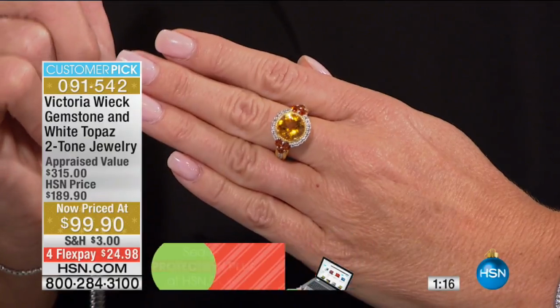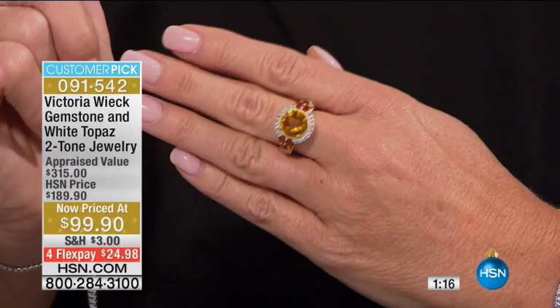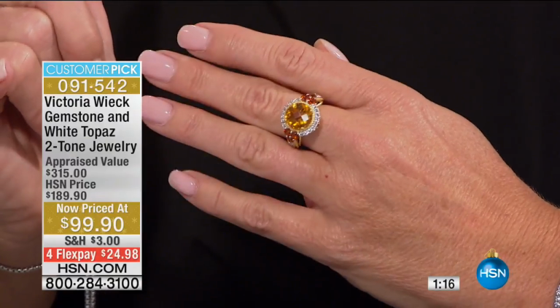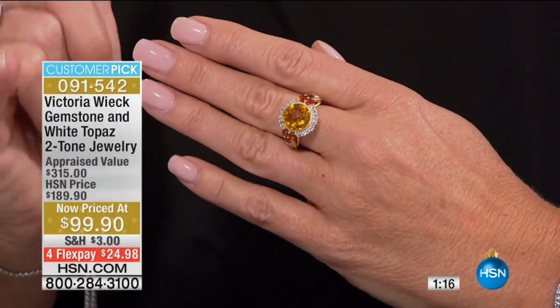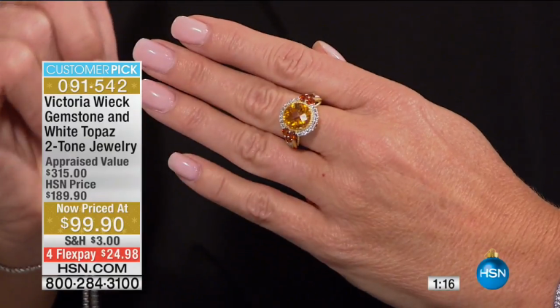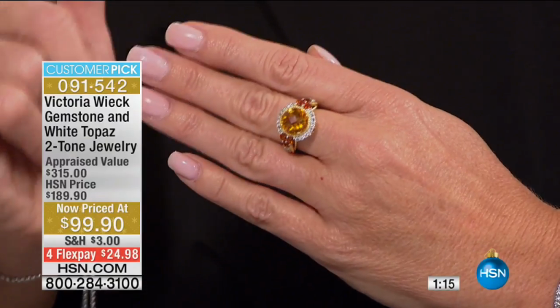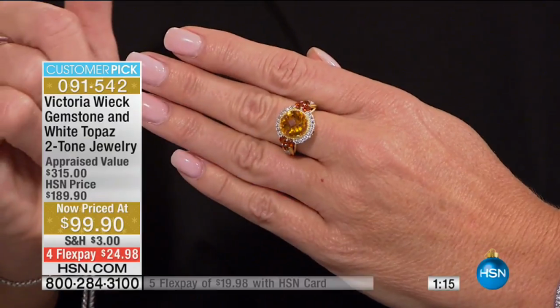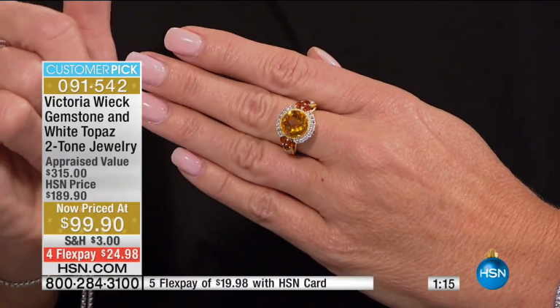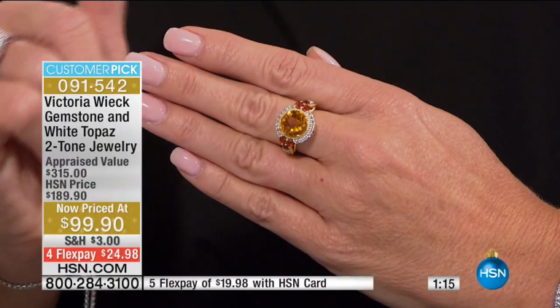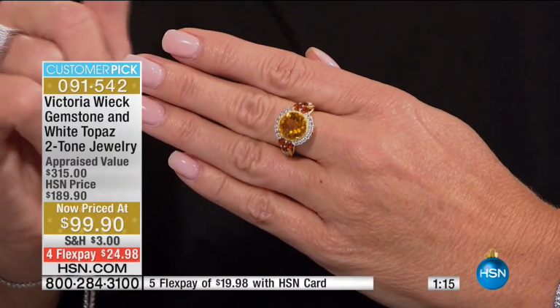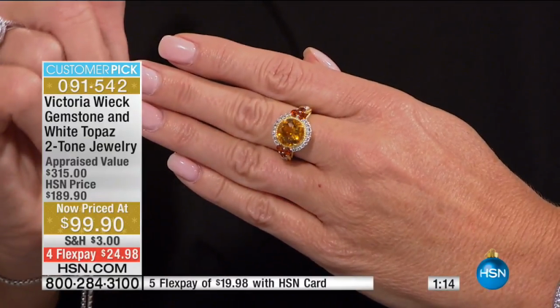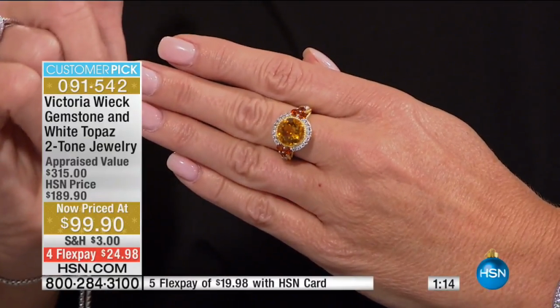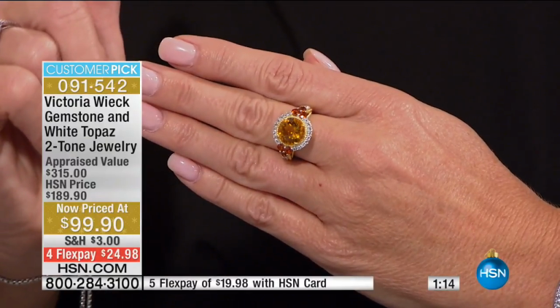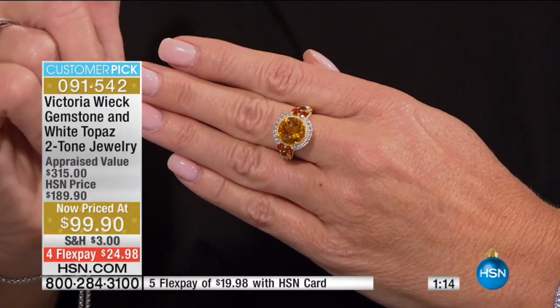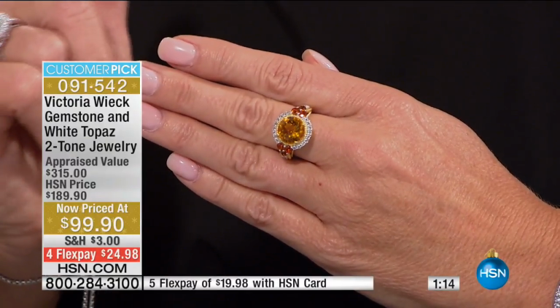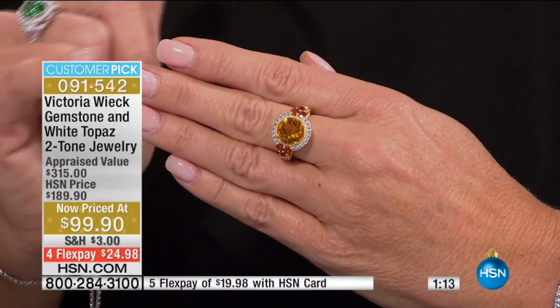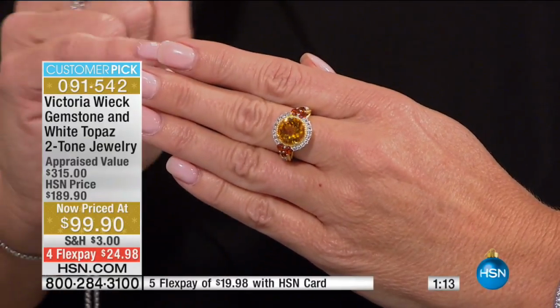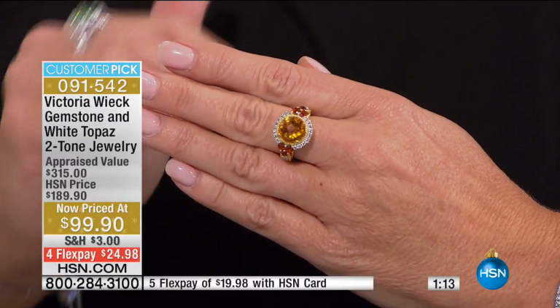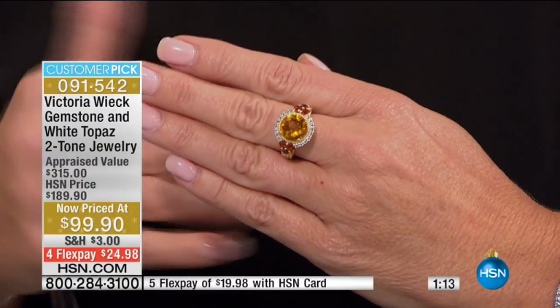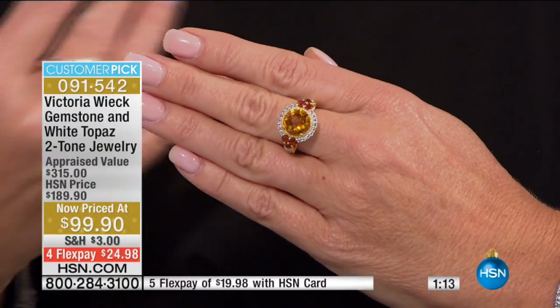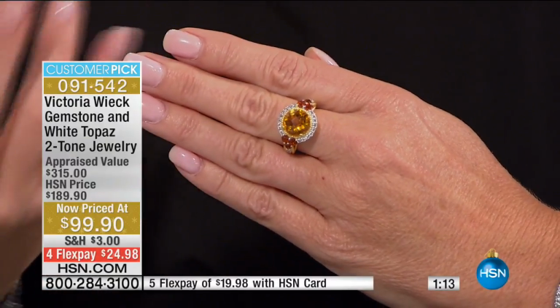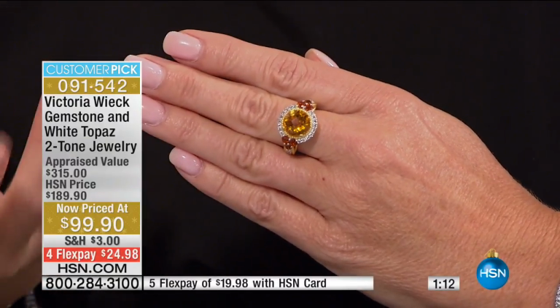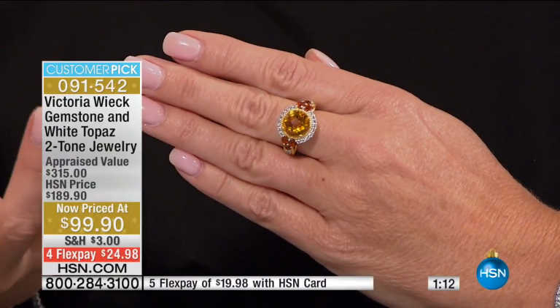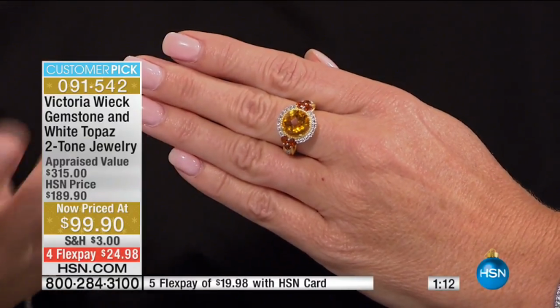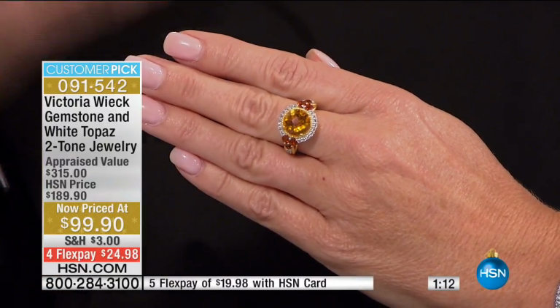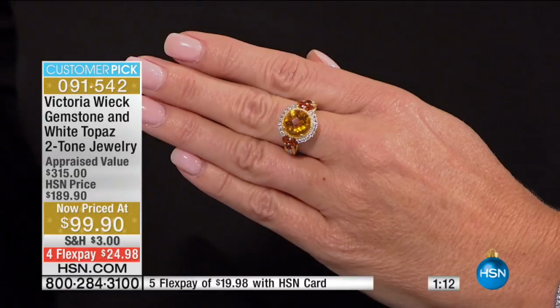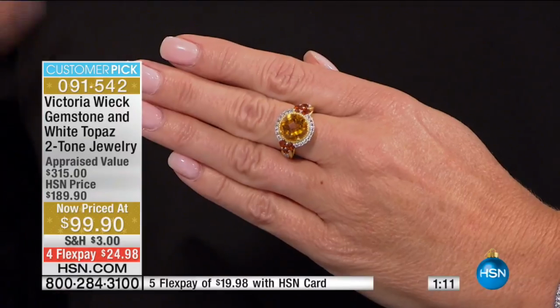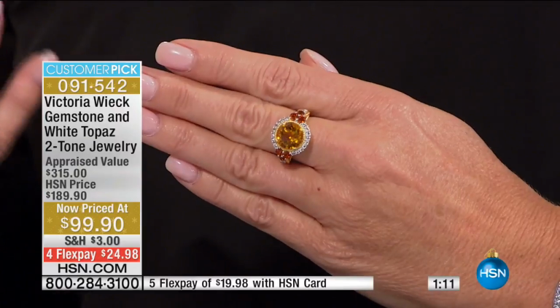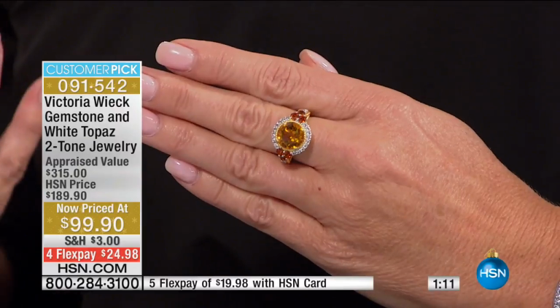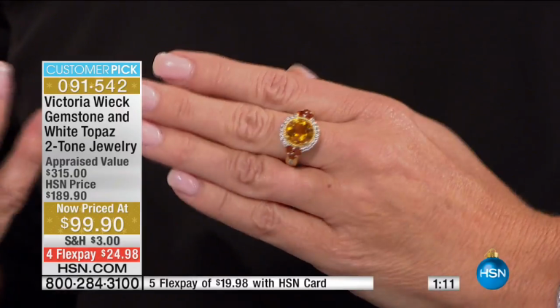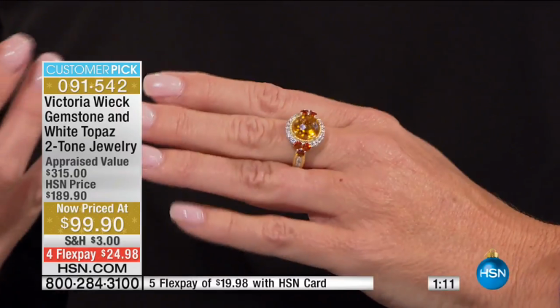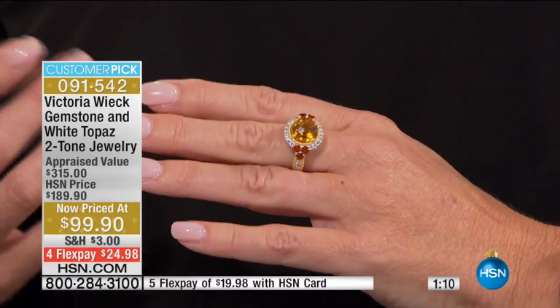When you shop using your HSN charge card, you can get this home for under $20. It is an investment piece — absolutely beautiful.